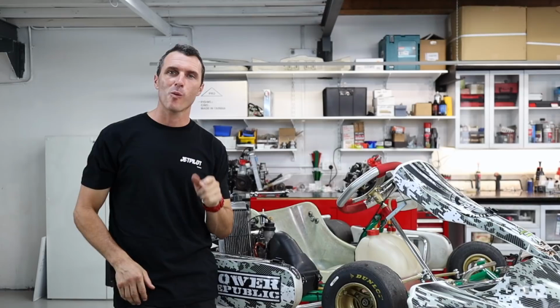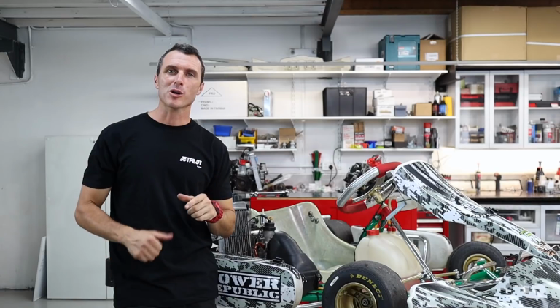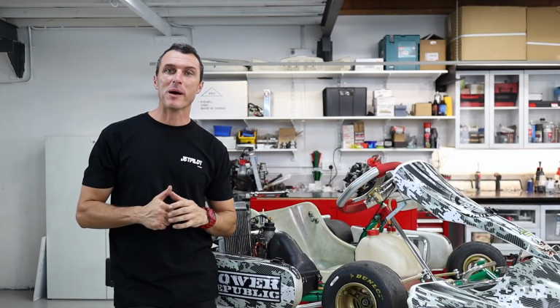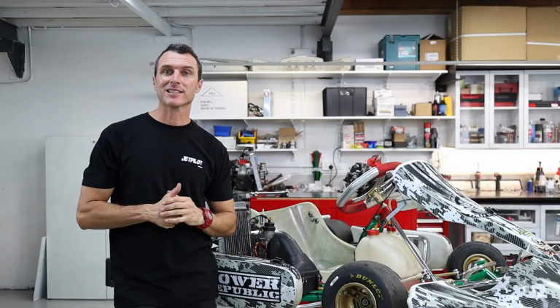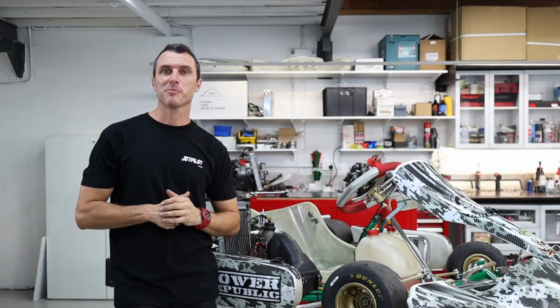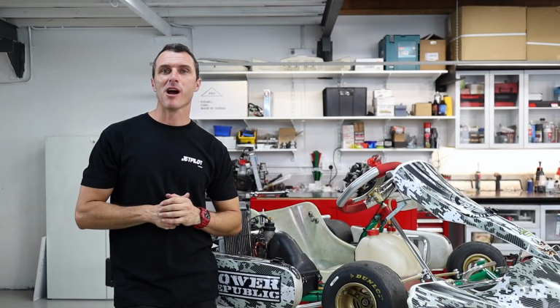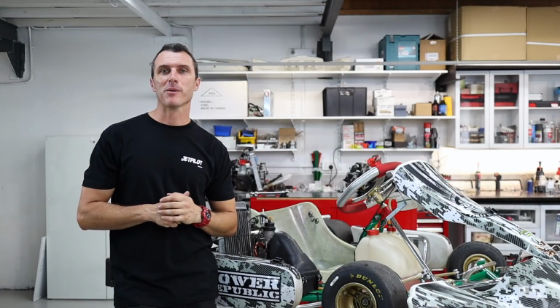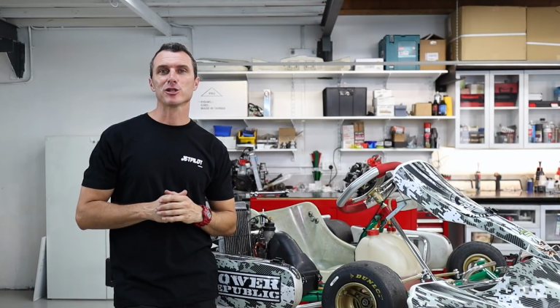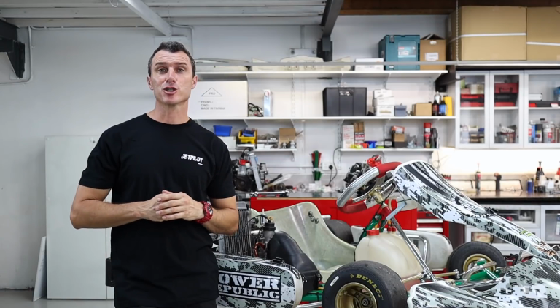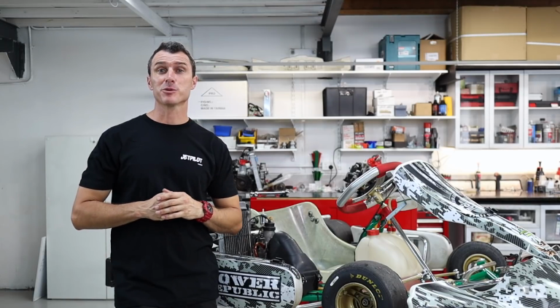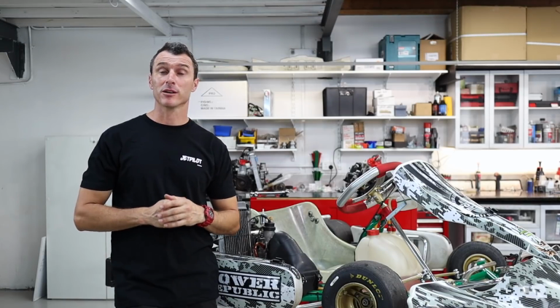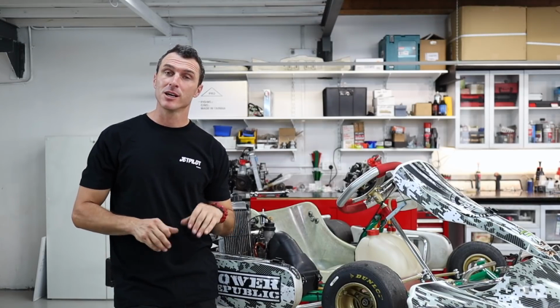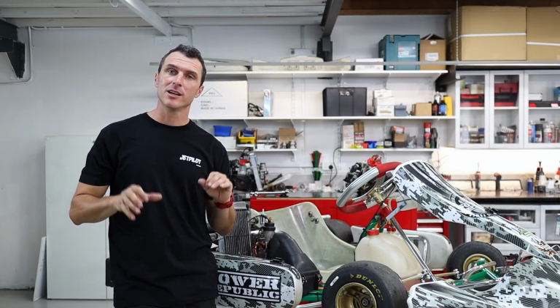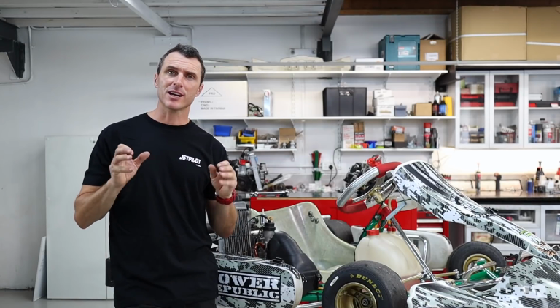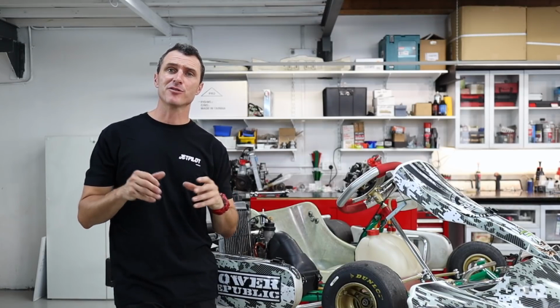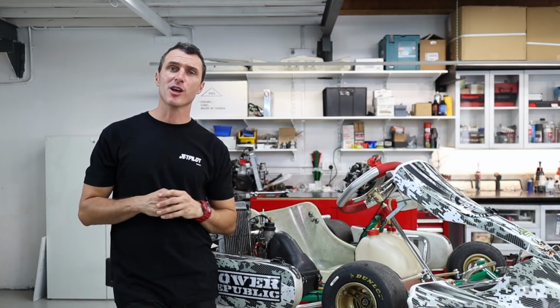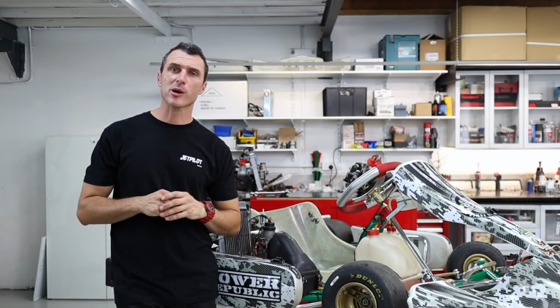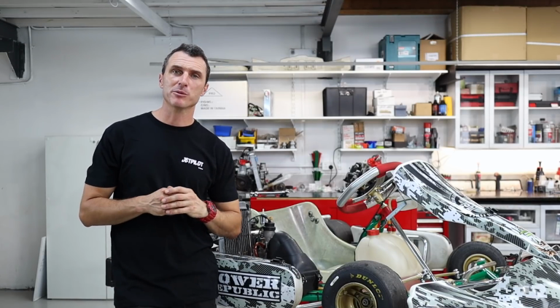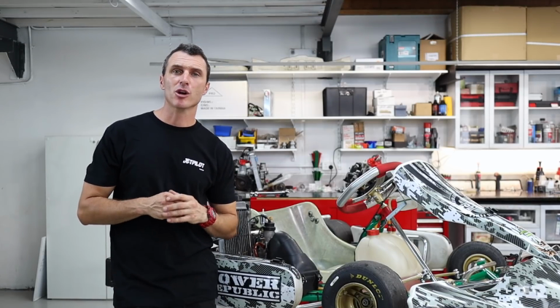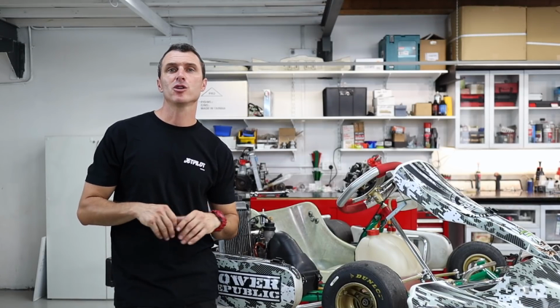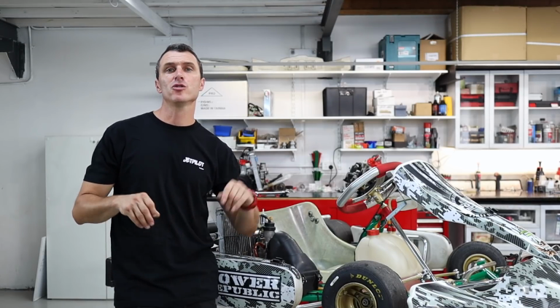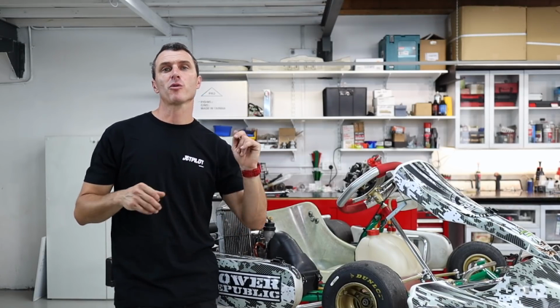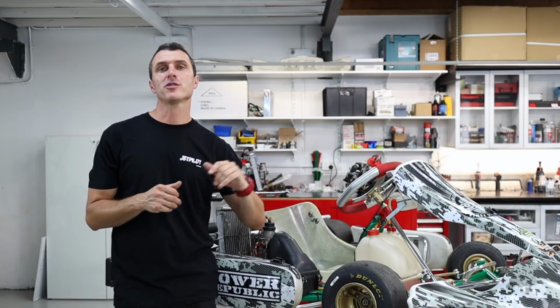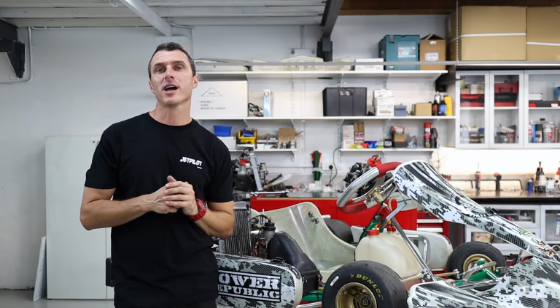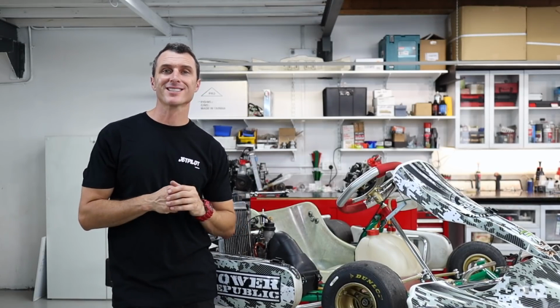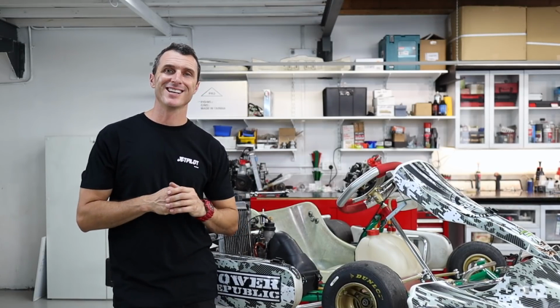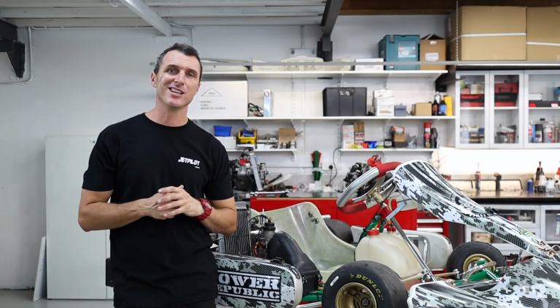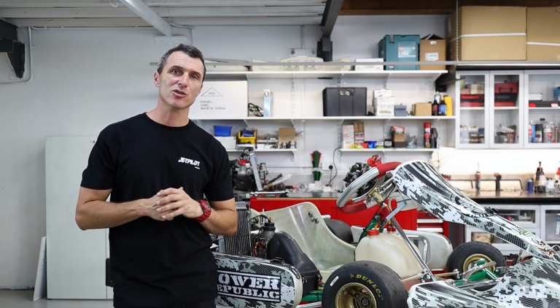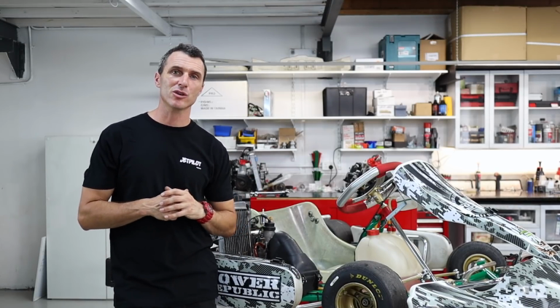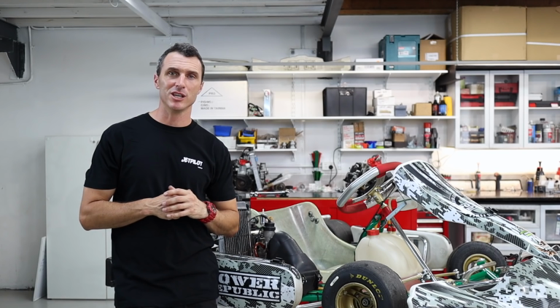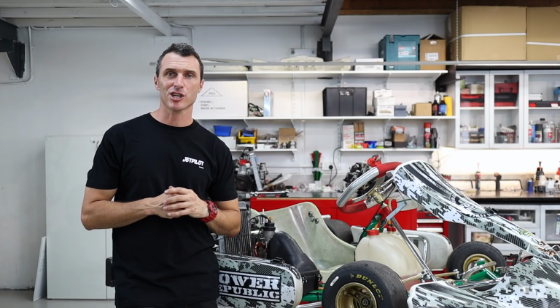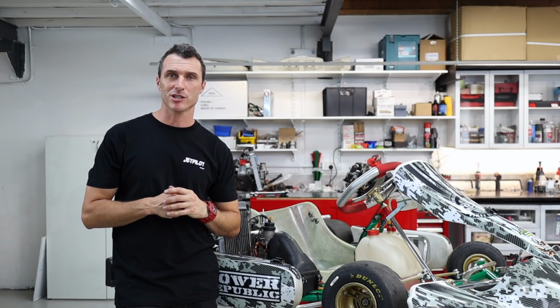Welcome back to the Power Republic YouTube channel. In today's video we're going to be showing you the Rotax DD2 gear change.